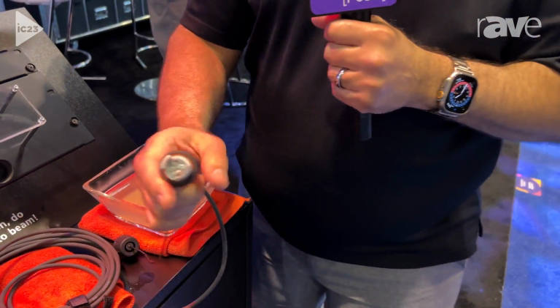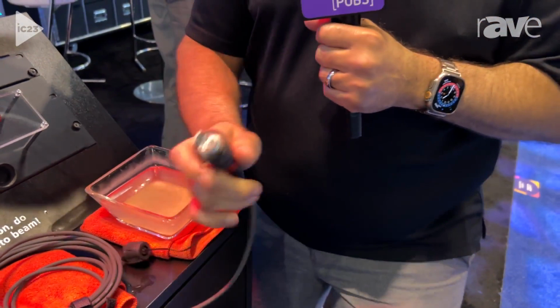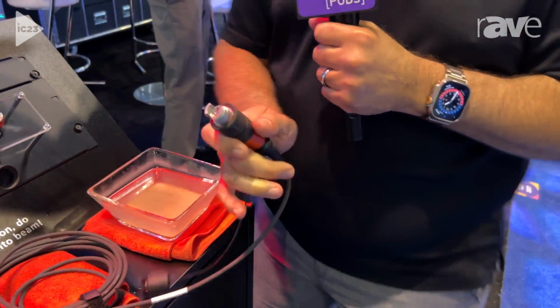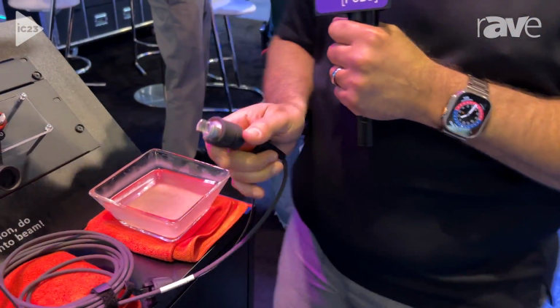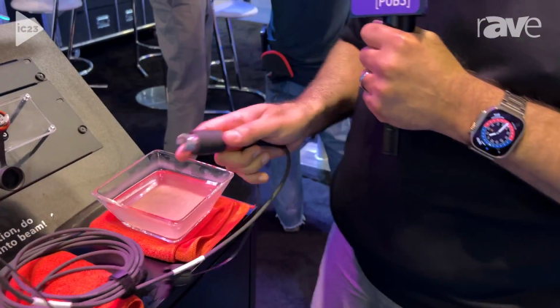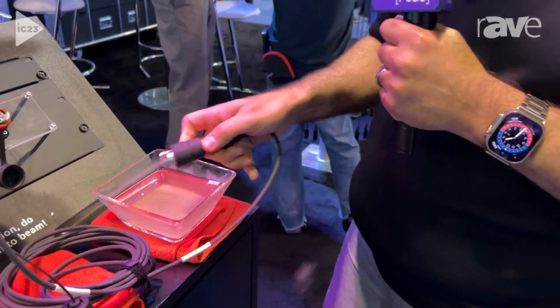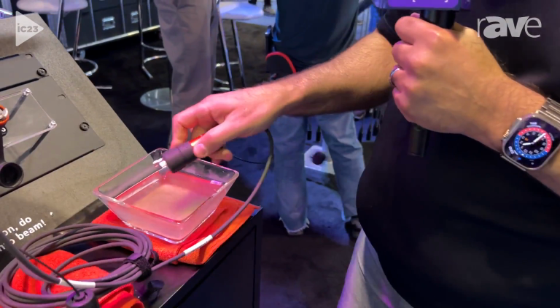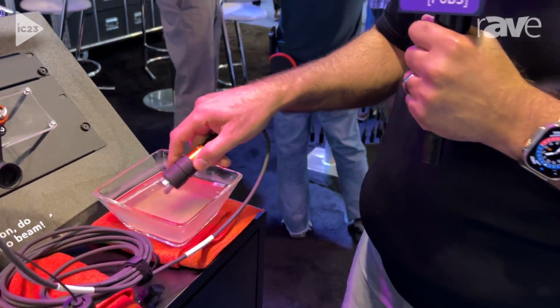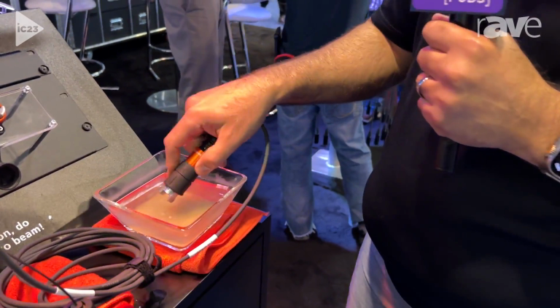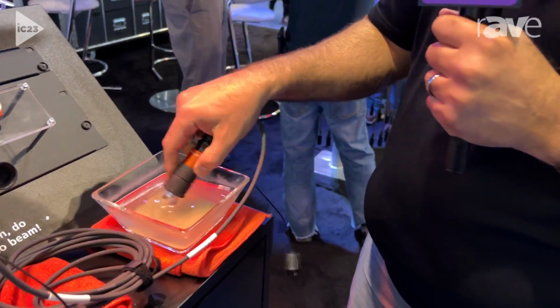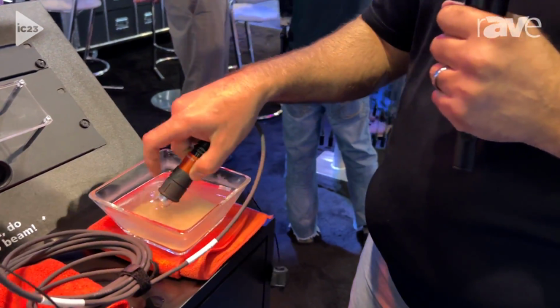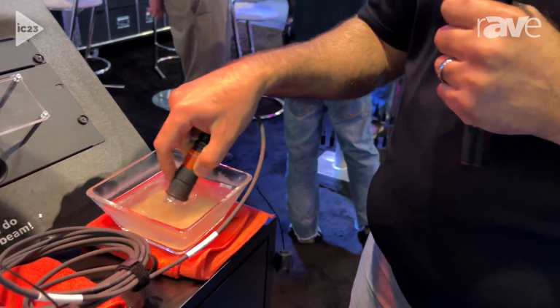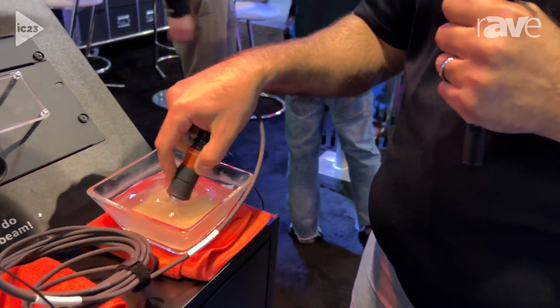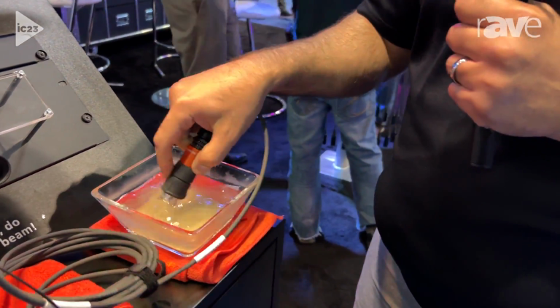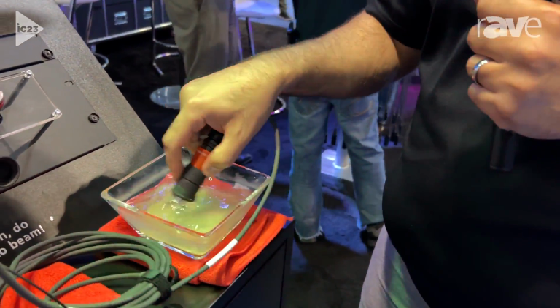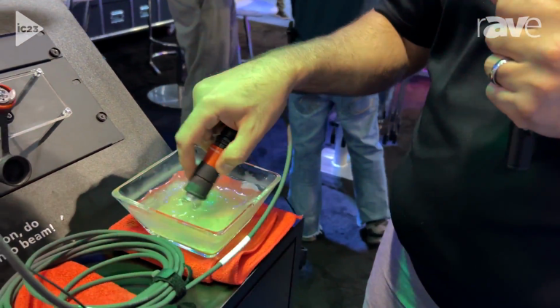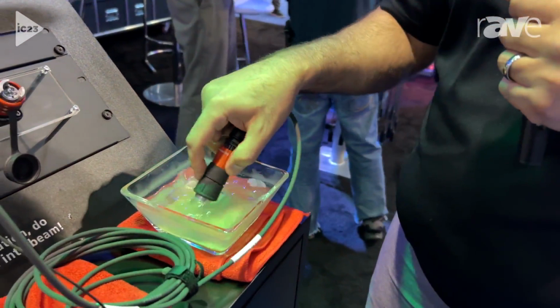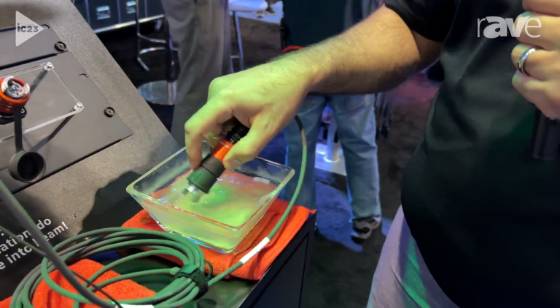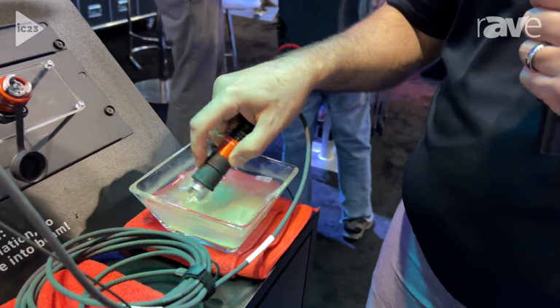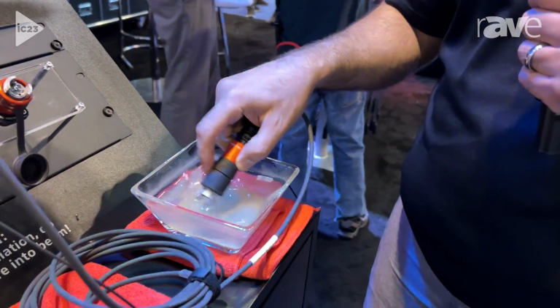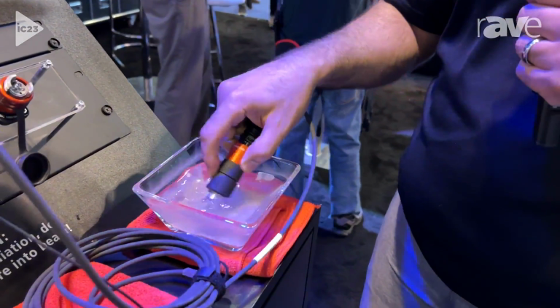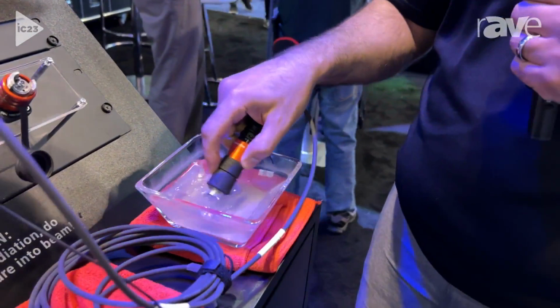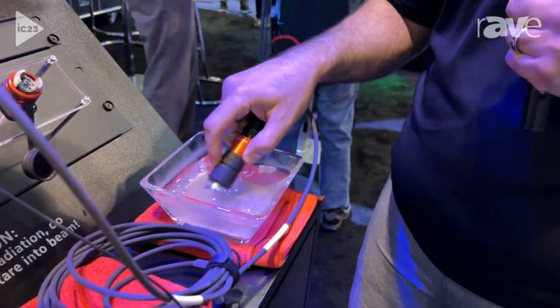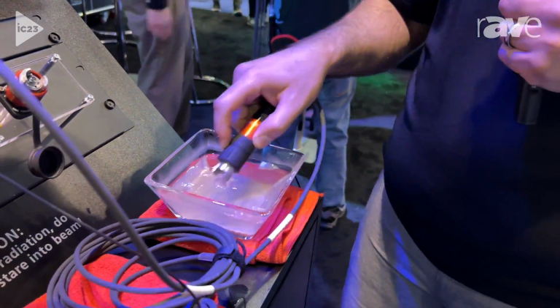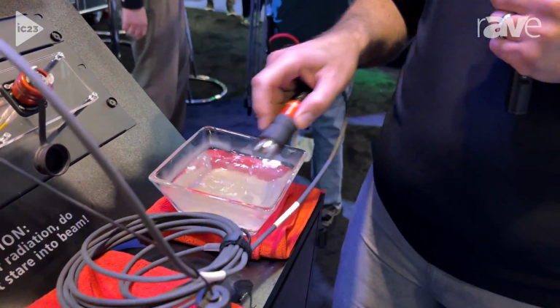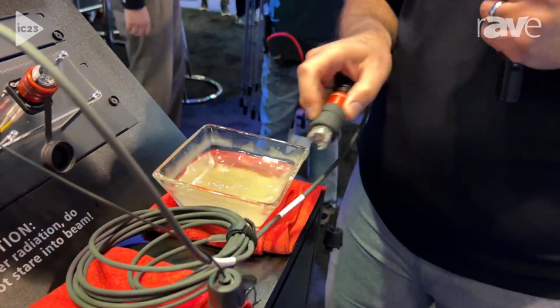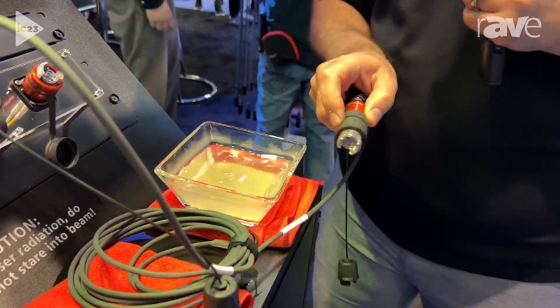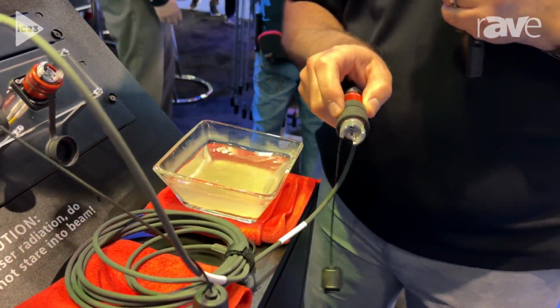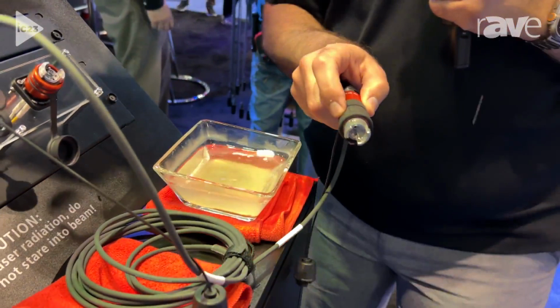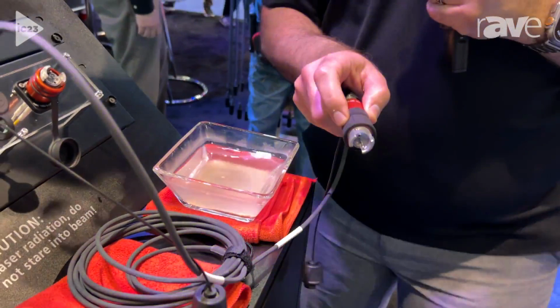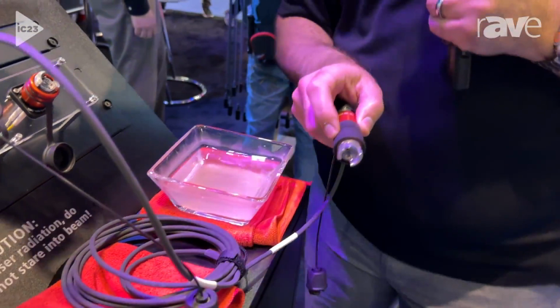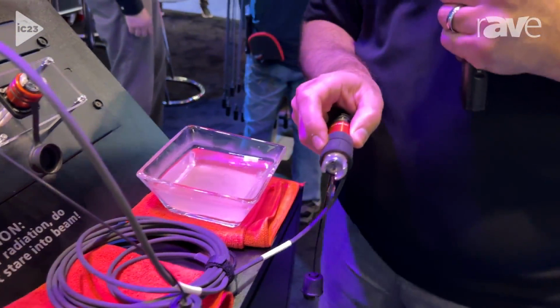I'm going to put it in some water — probably not the kind of thing you want to do with your traditional fiber. But remember, folks, I'm a professional.